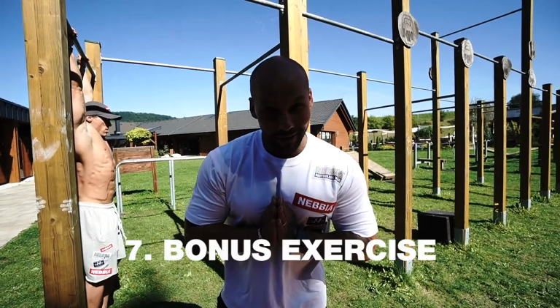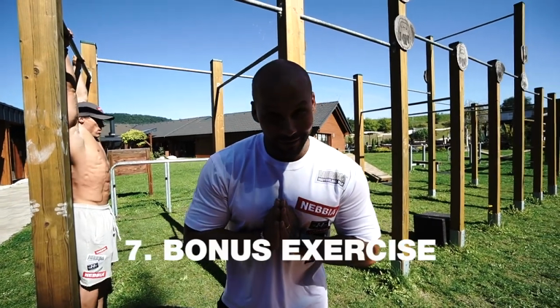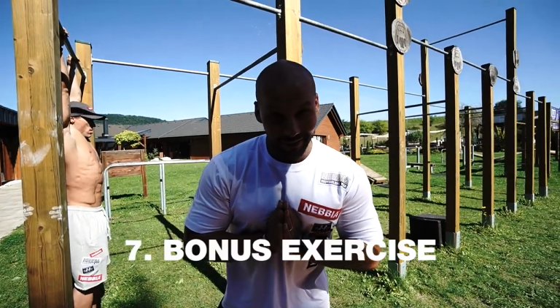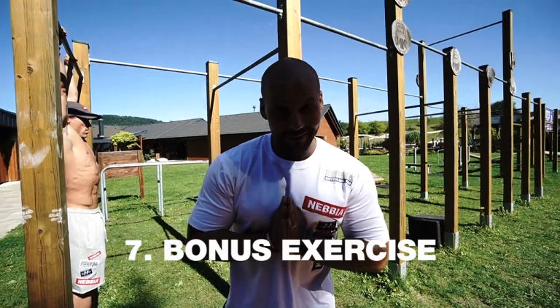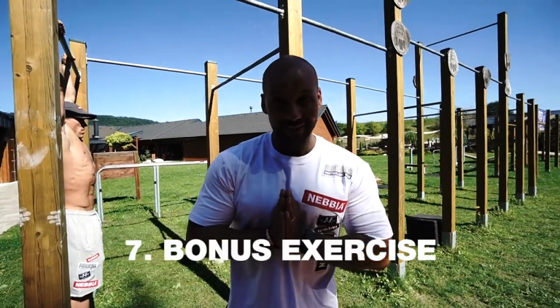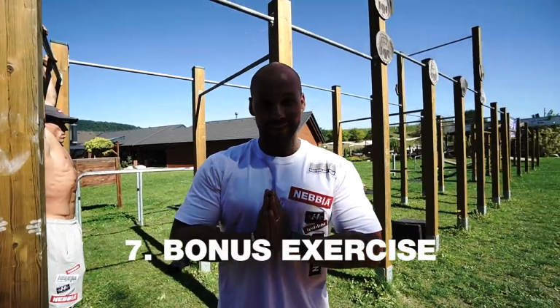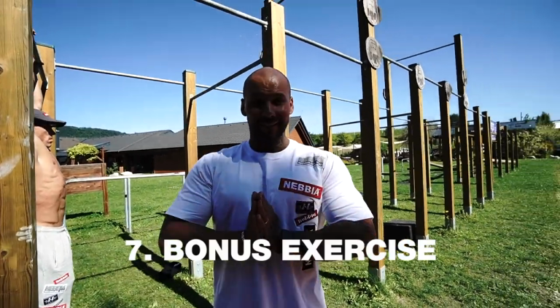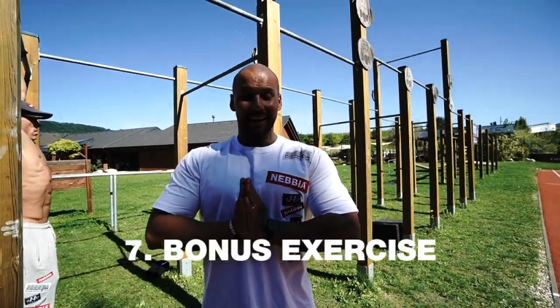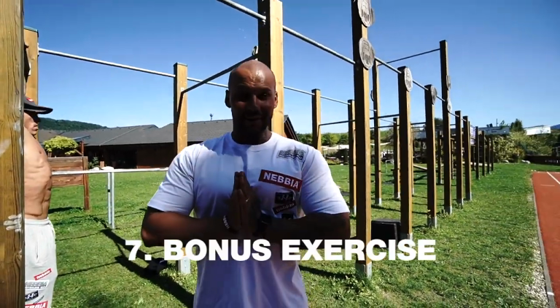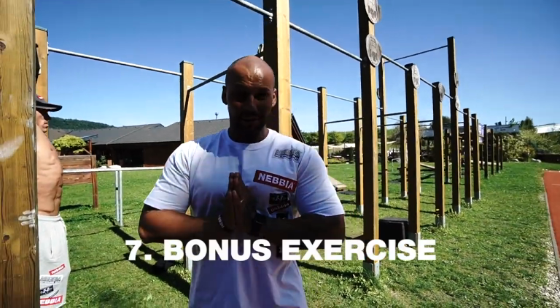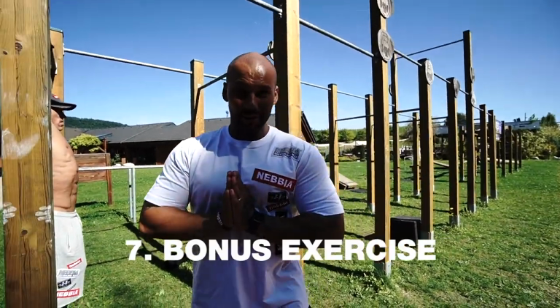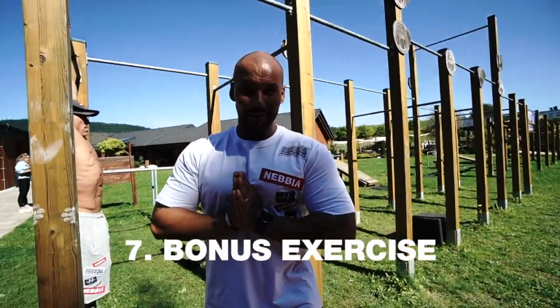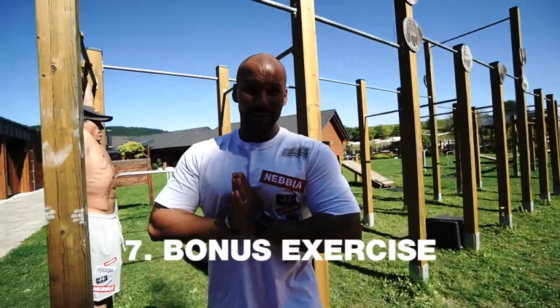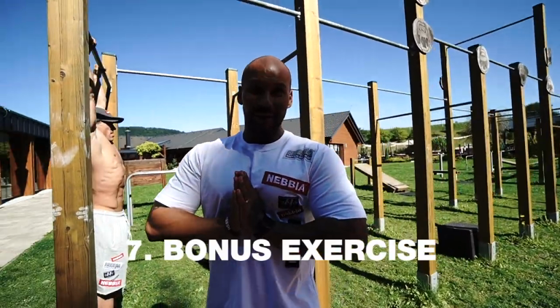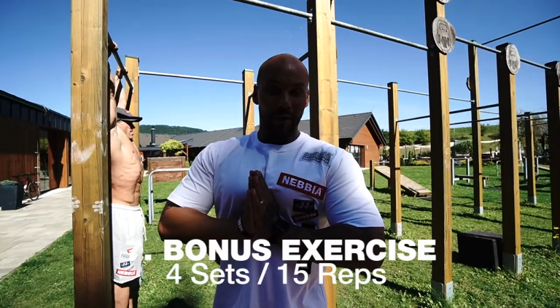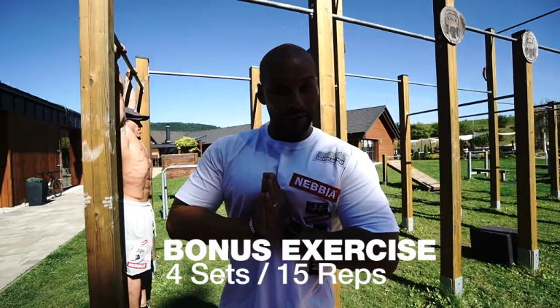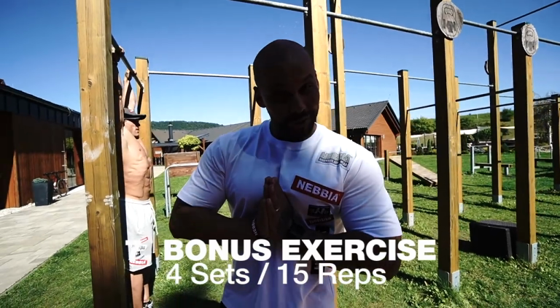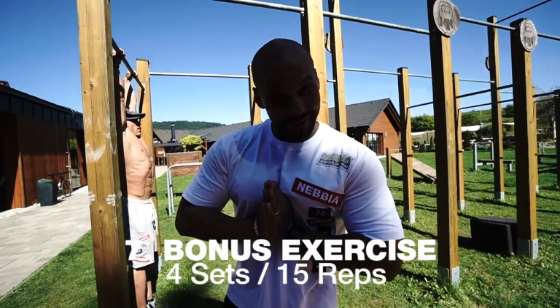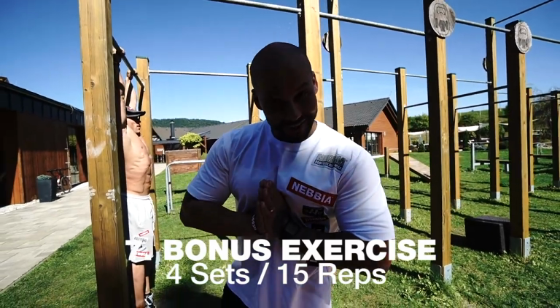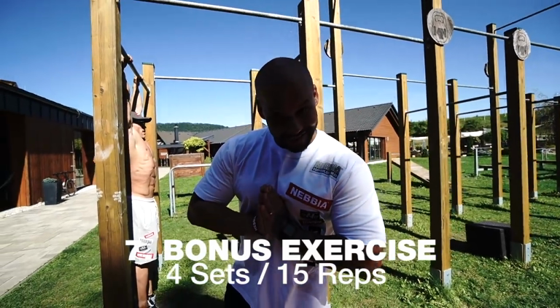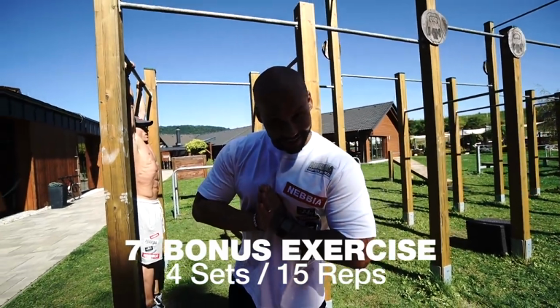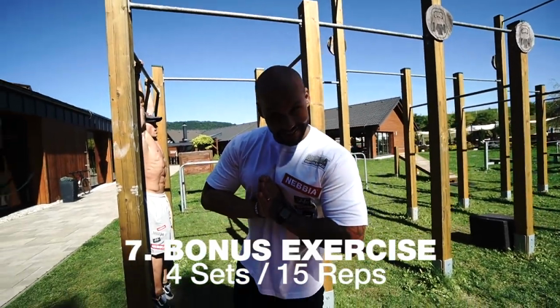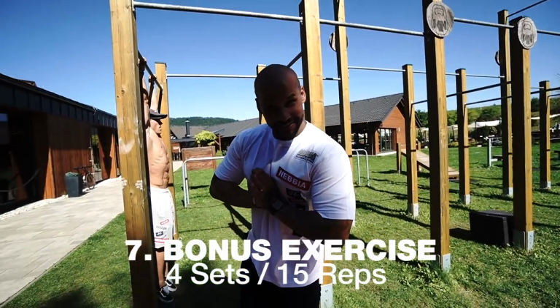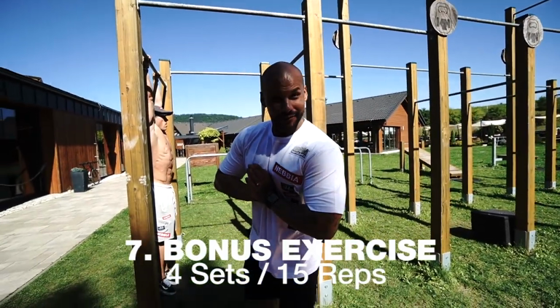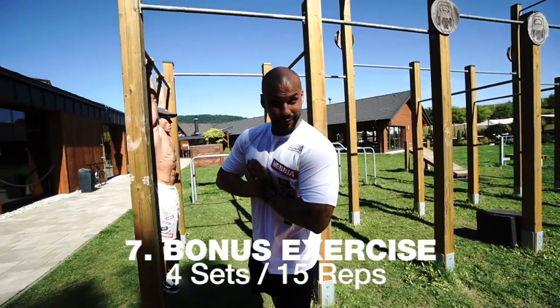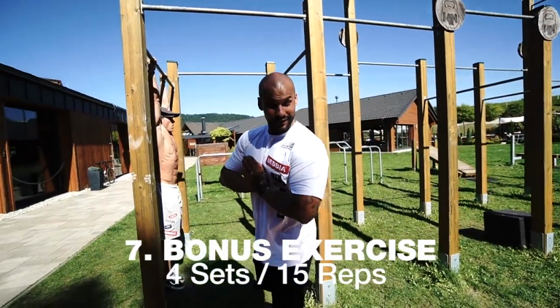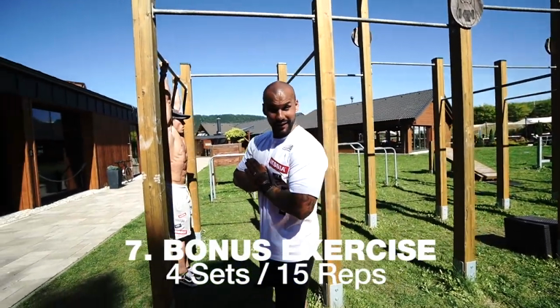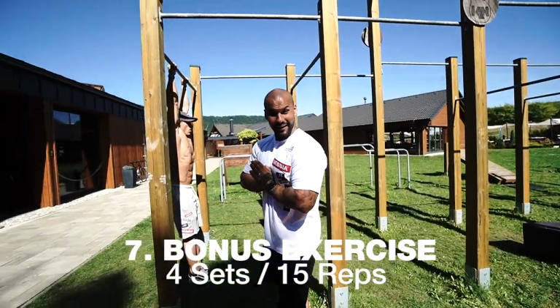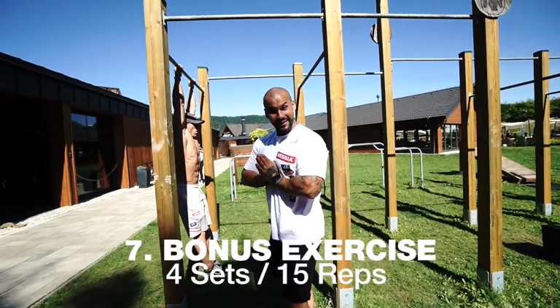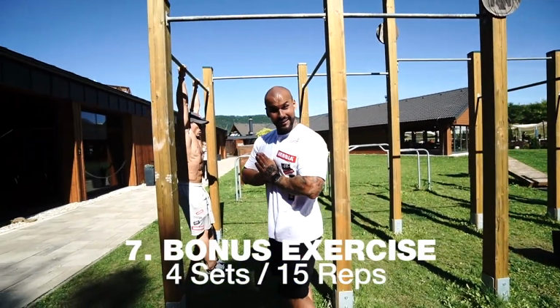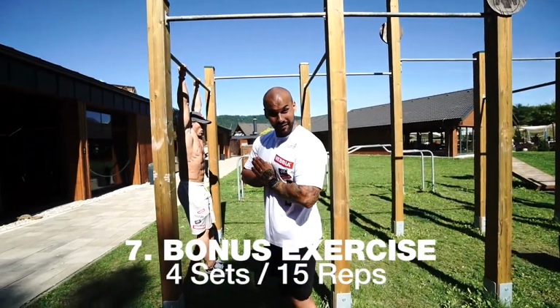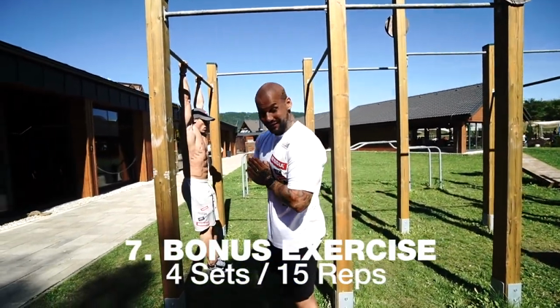Welcome, my friend — let me show you a Wing Chun exercise for the ending of the workout.